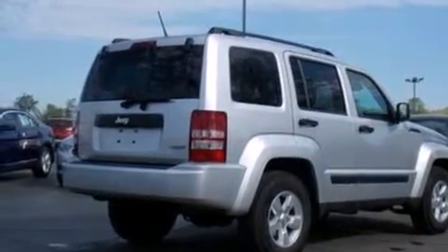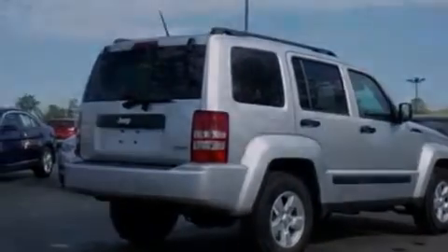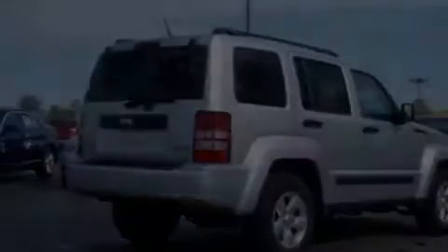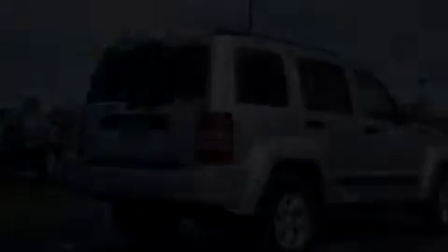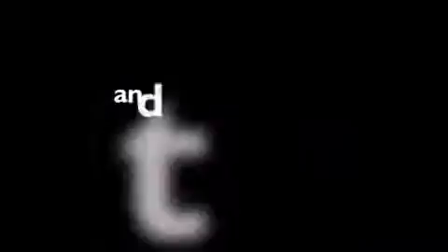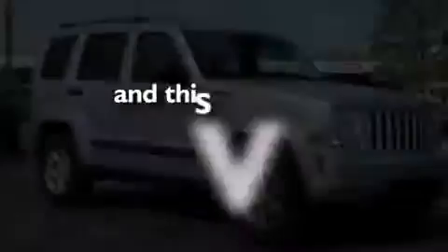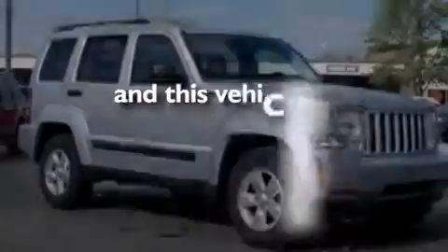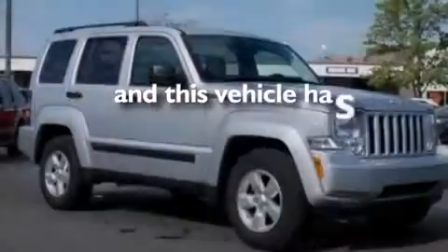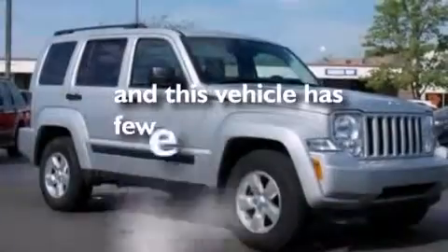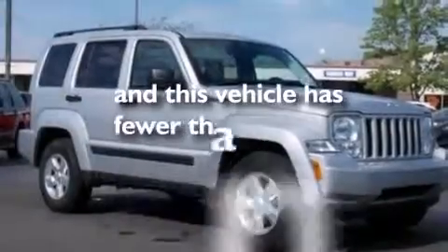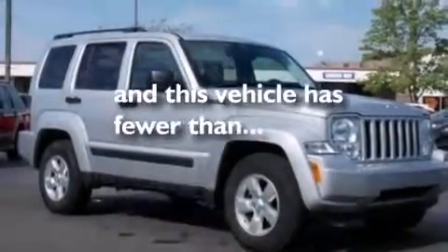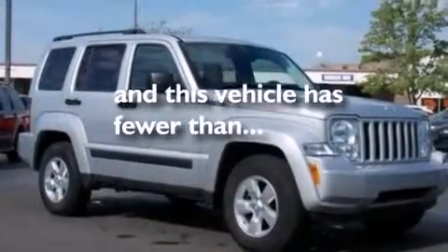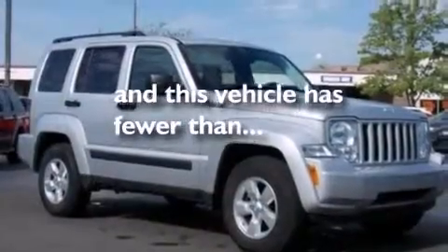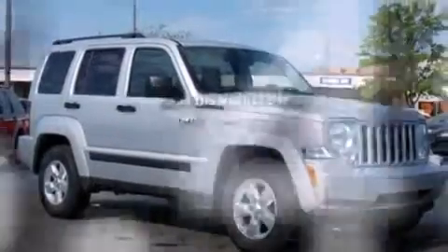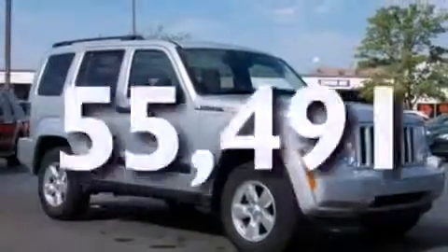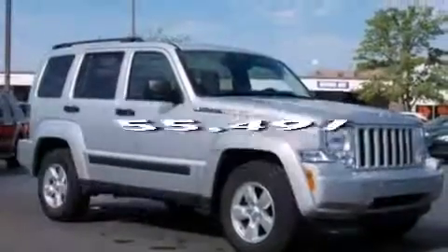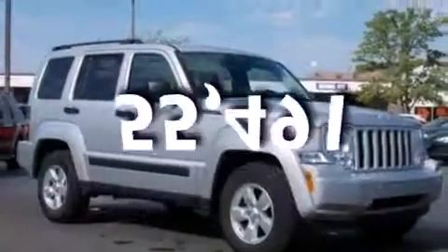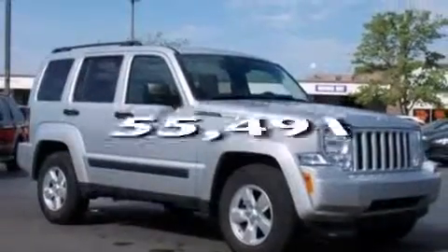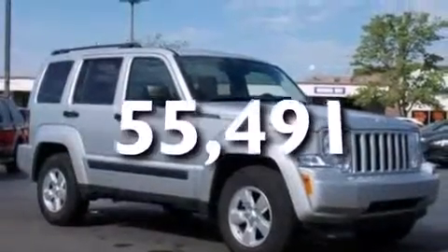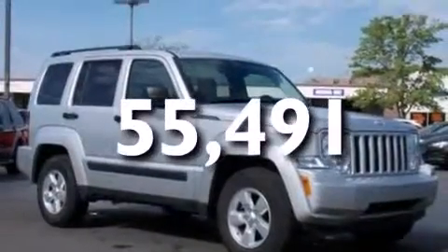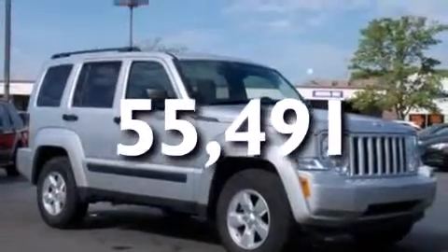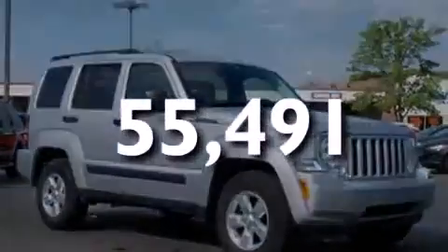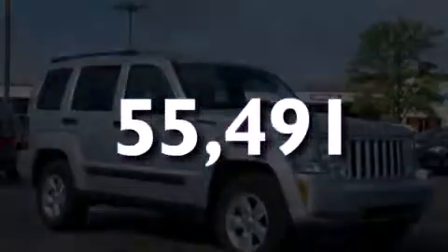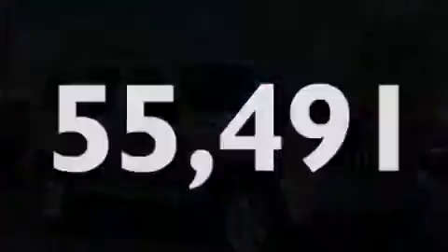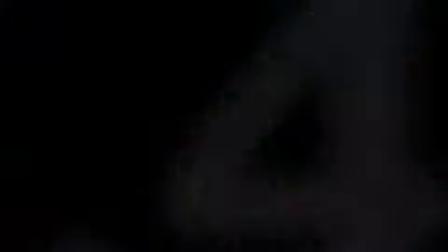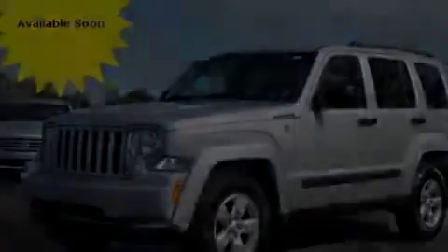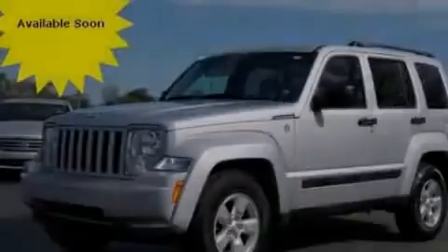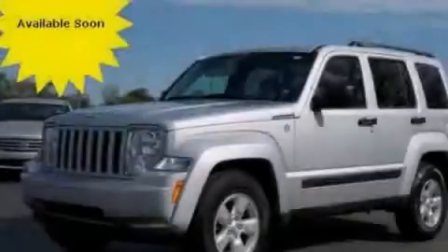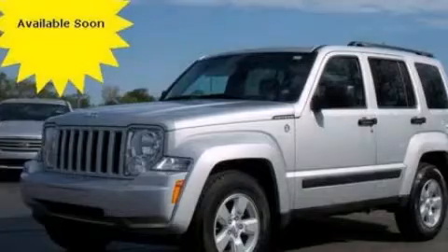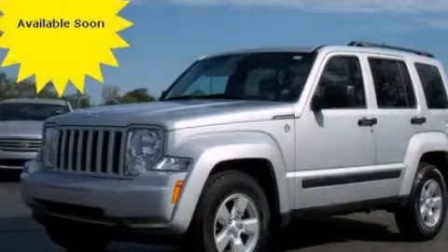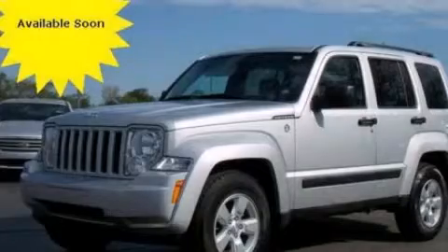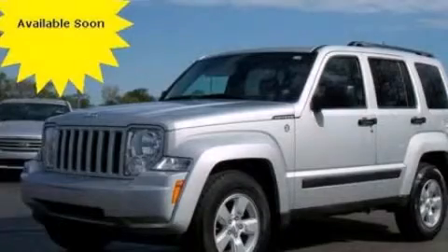This vehicle has fewer than 56,000 miles on the odometer. Please call today to reserve this vehicle for a test drive.